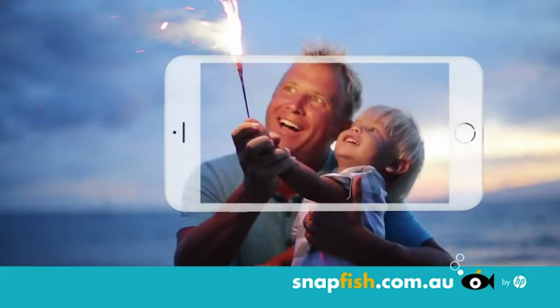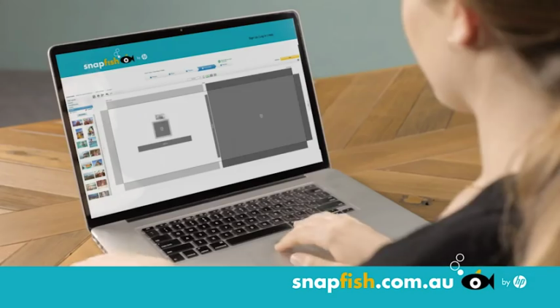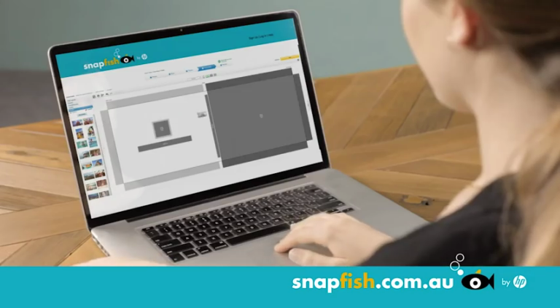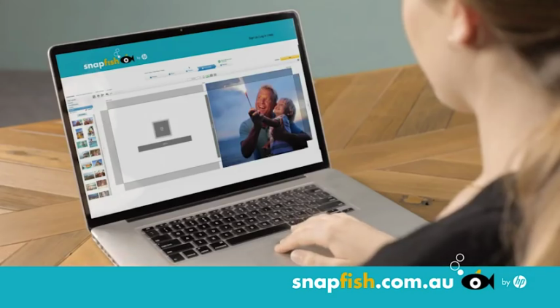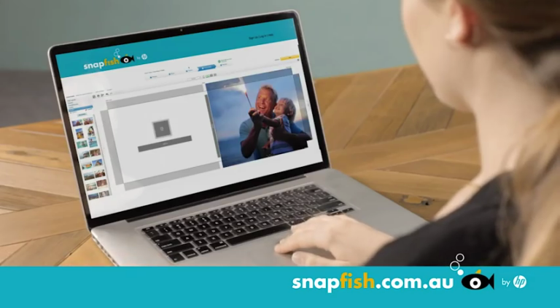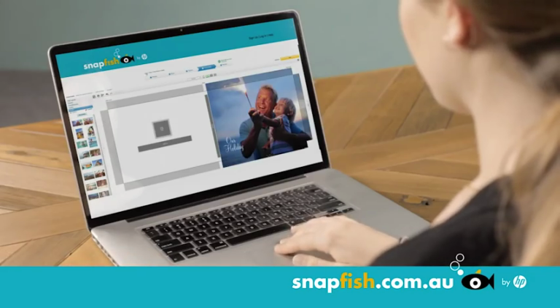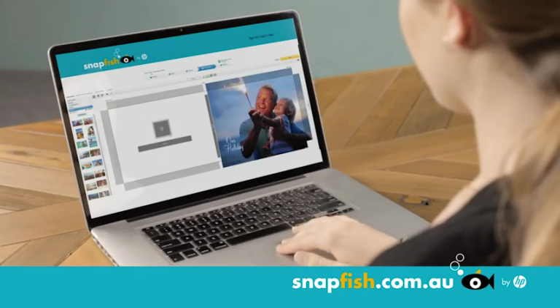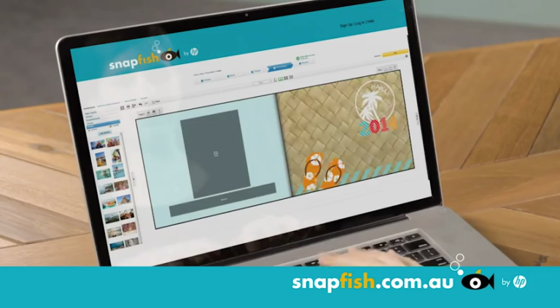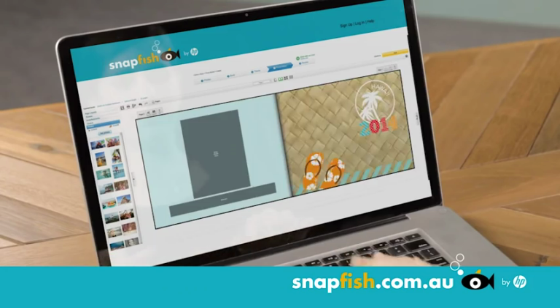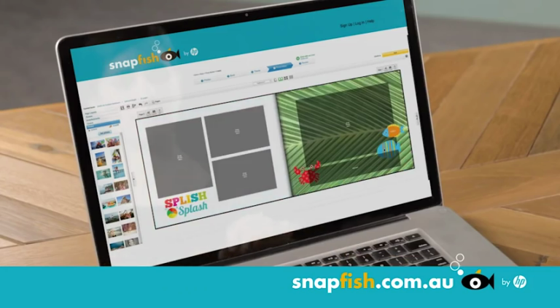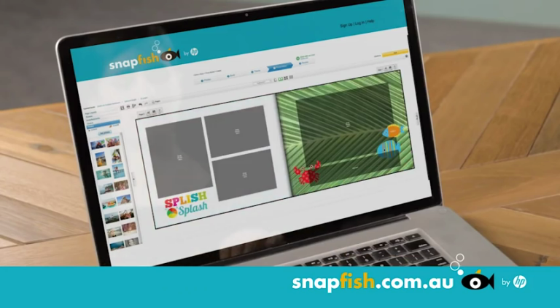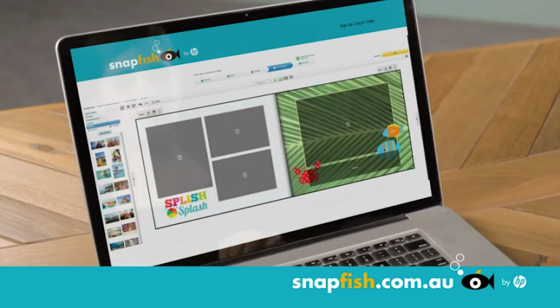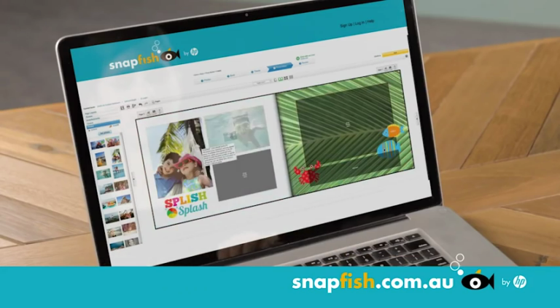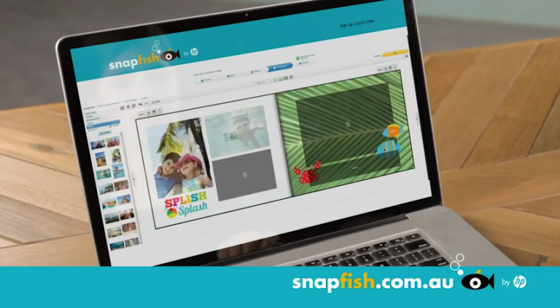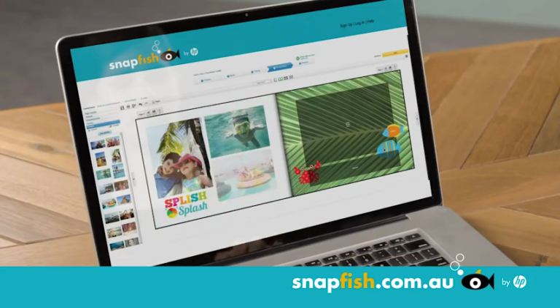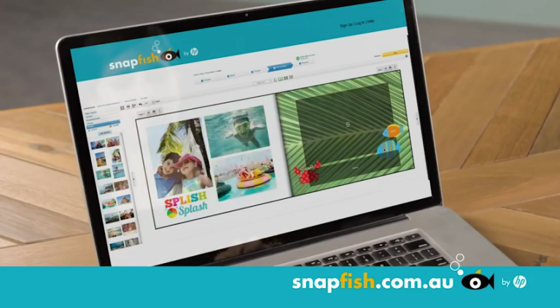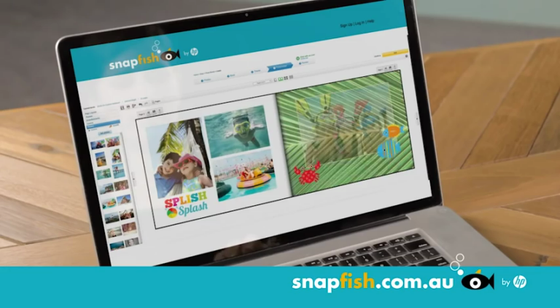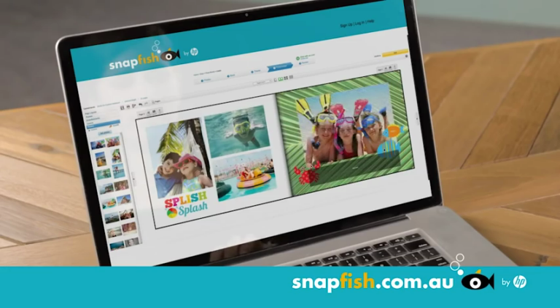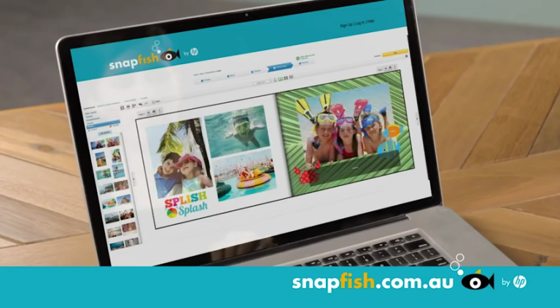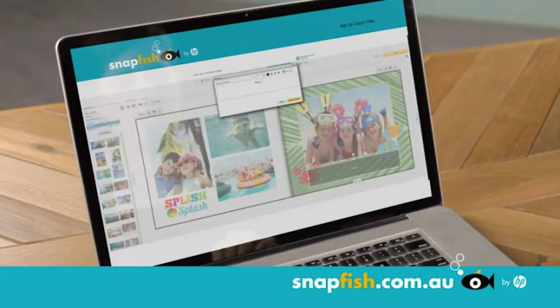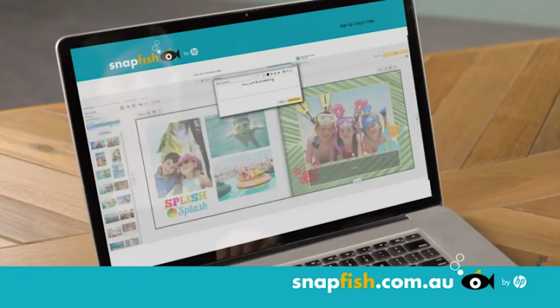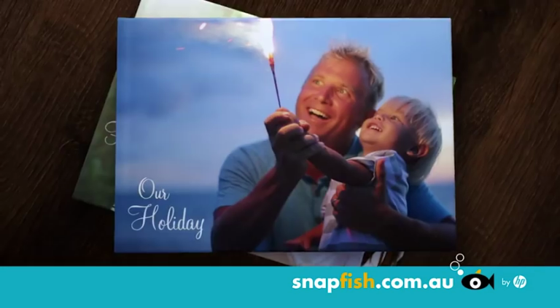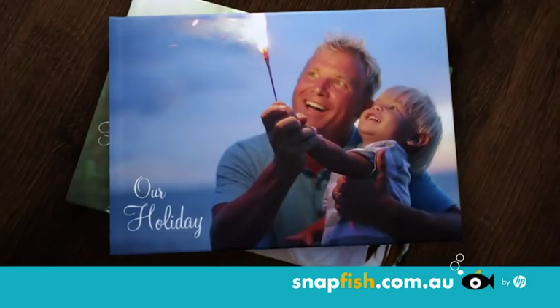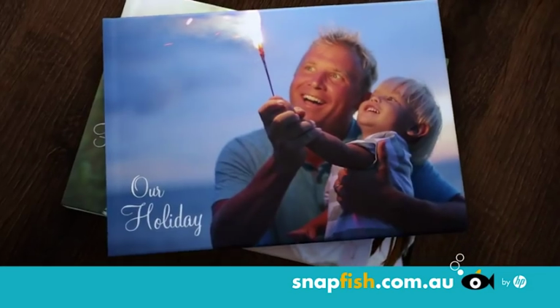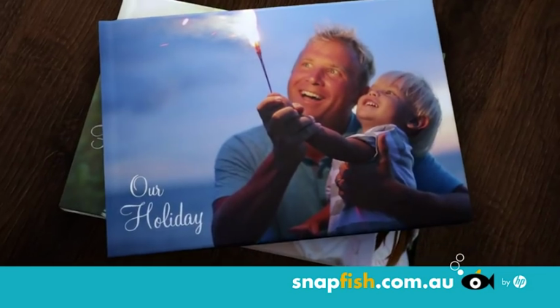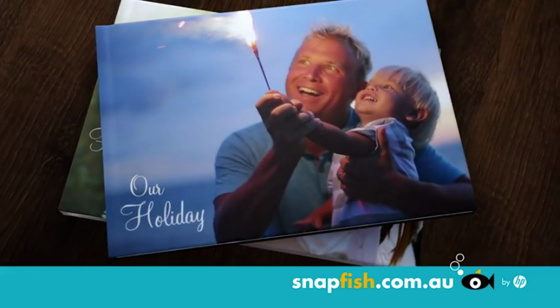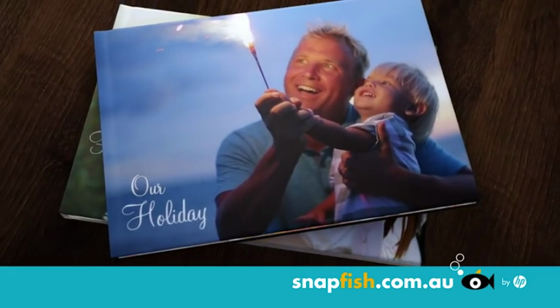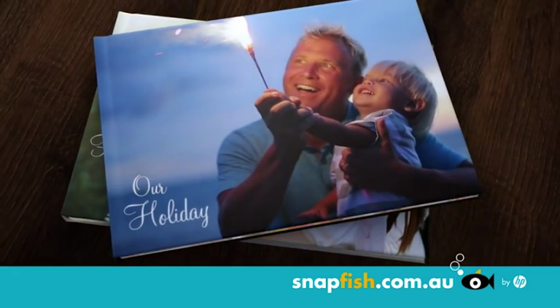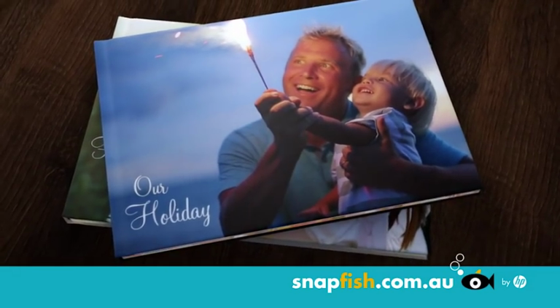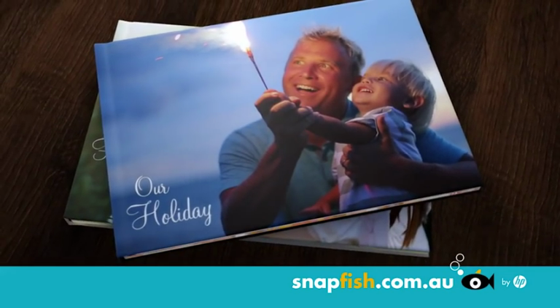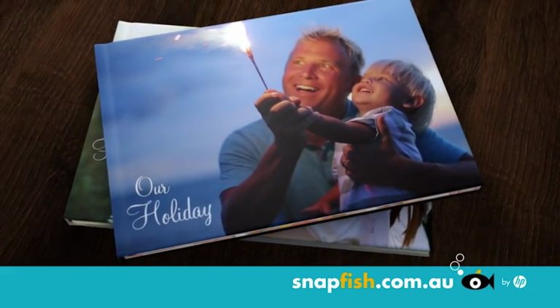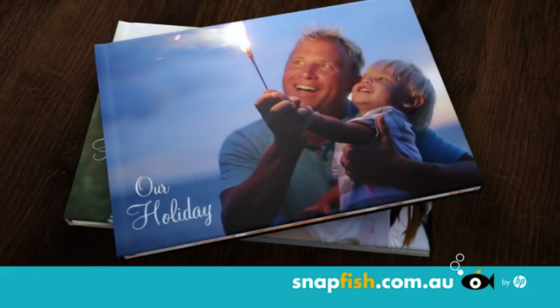Simply upload your photos, choose from our stylish background designs, add your personal touch and you've created a Snapfish photo book.